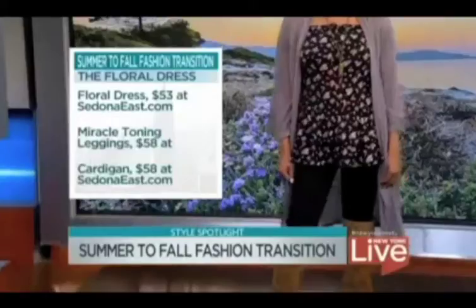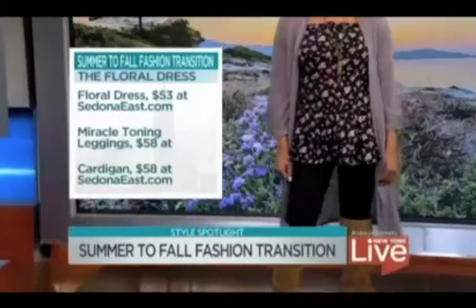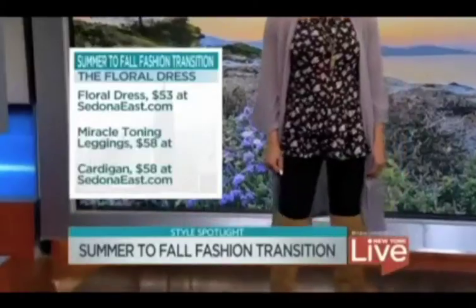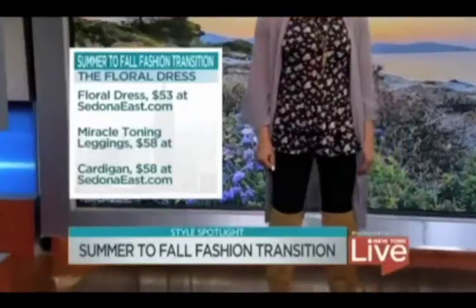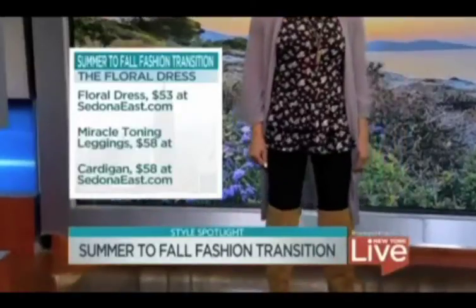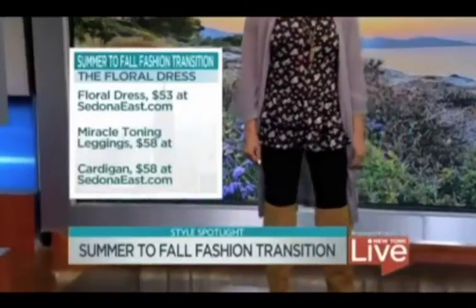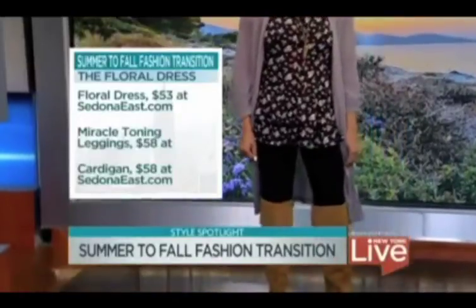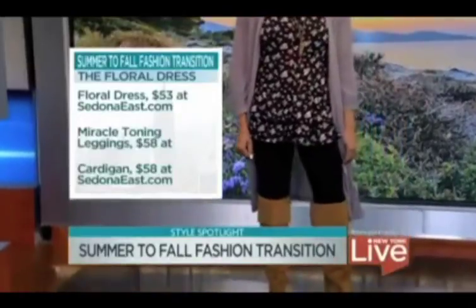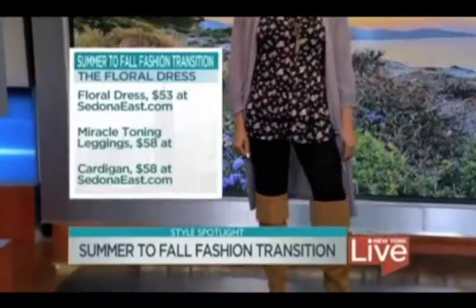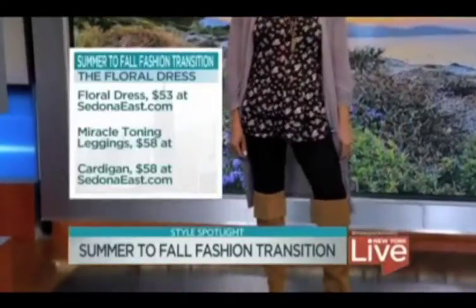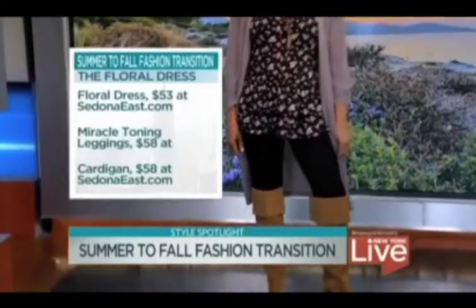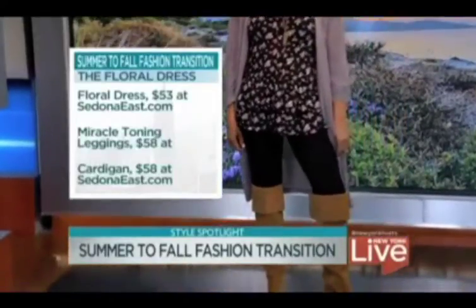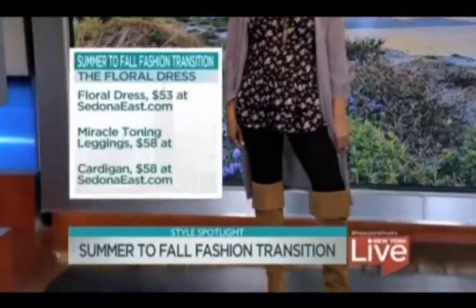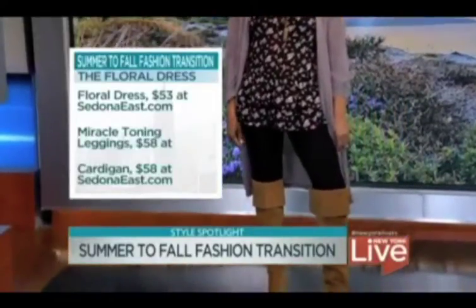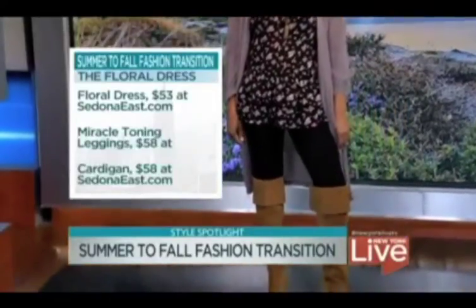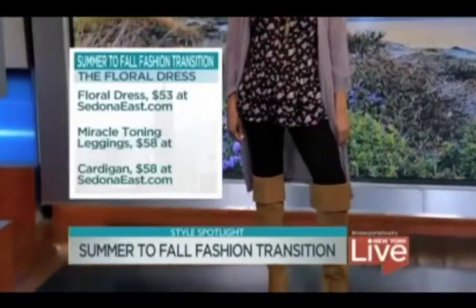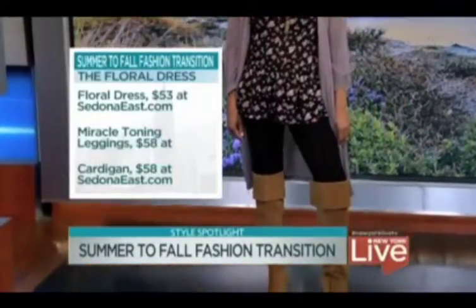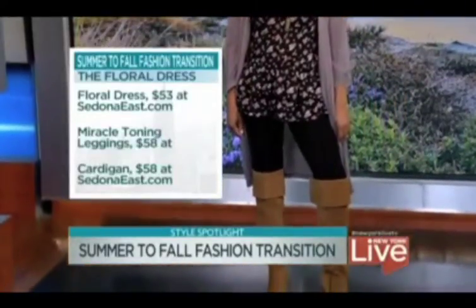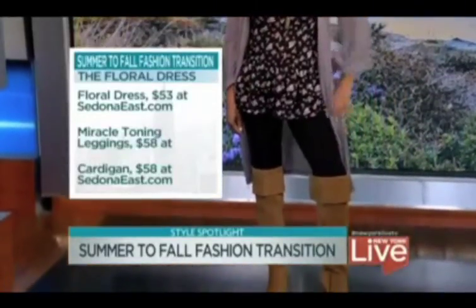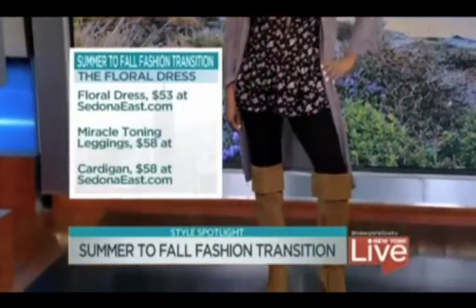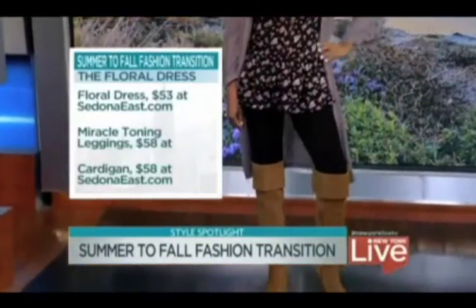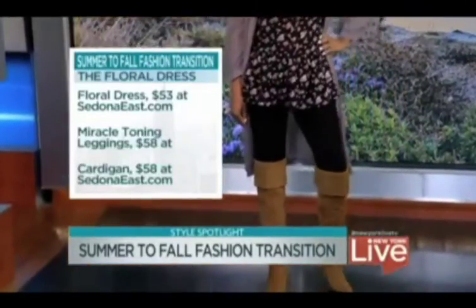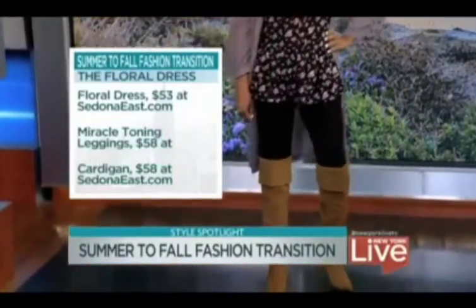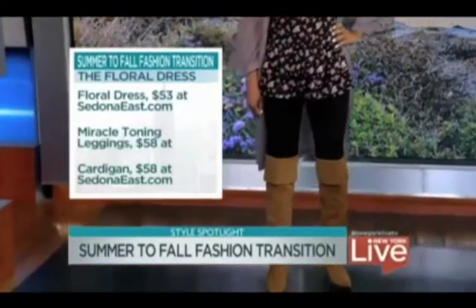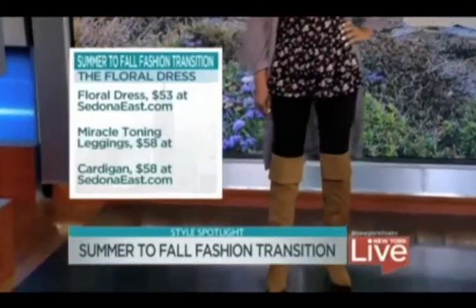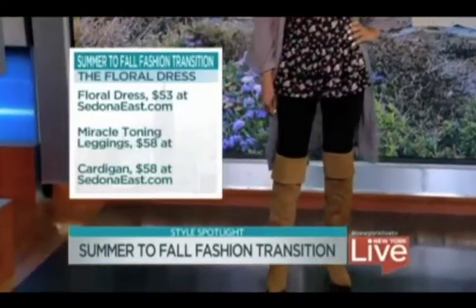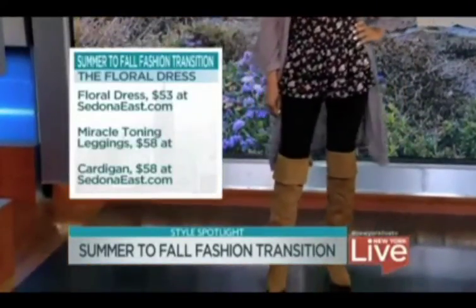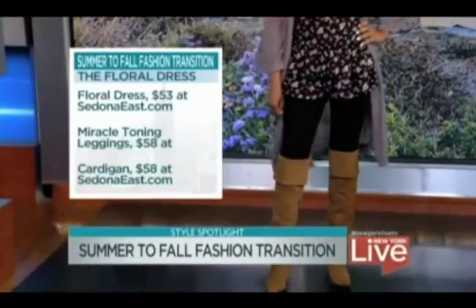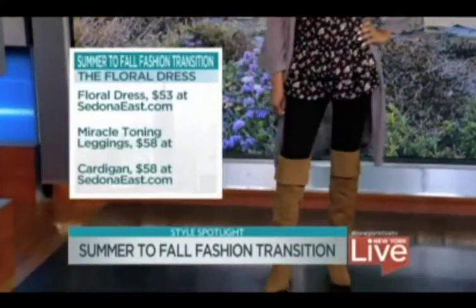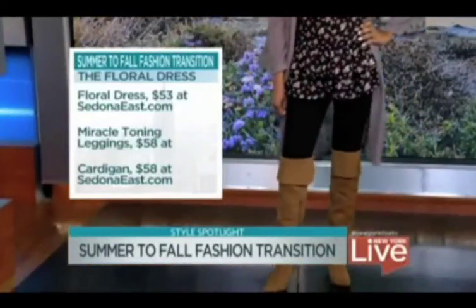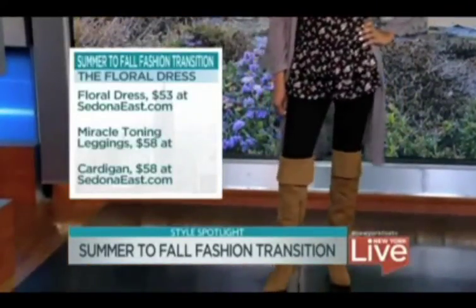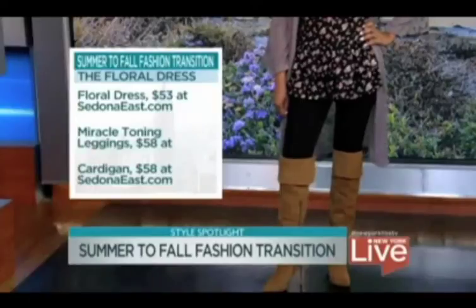A staple that you've got to have that takes you right into every season is a great pair of leggings.